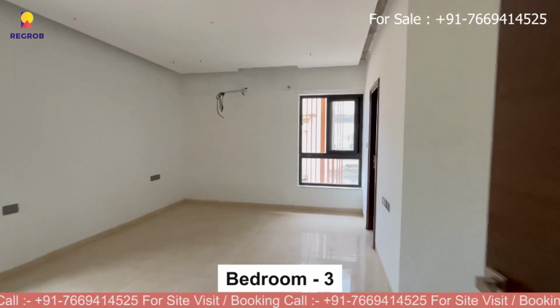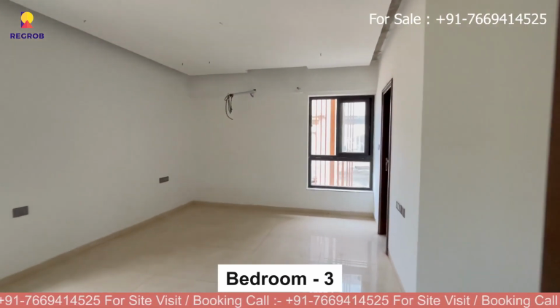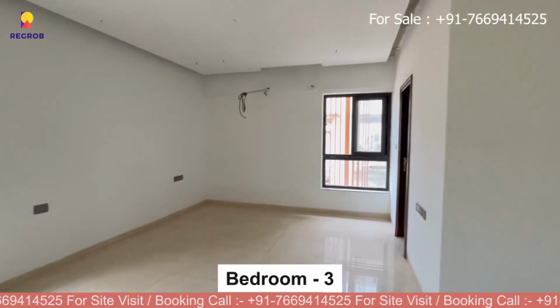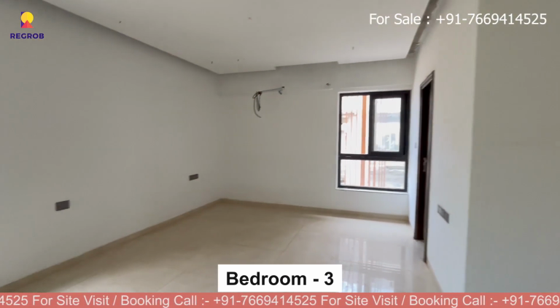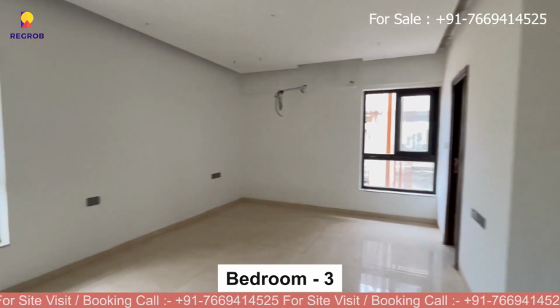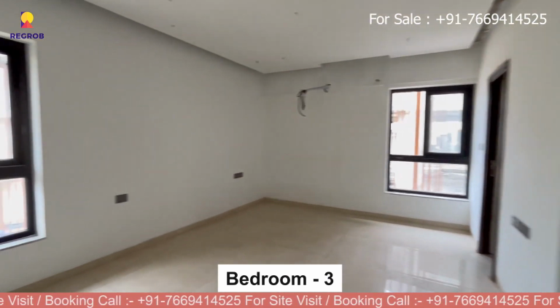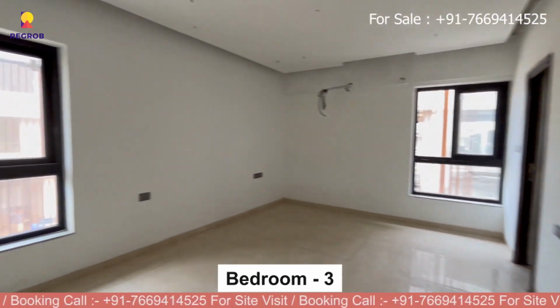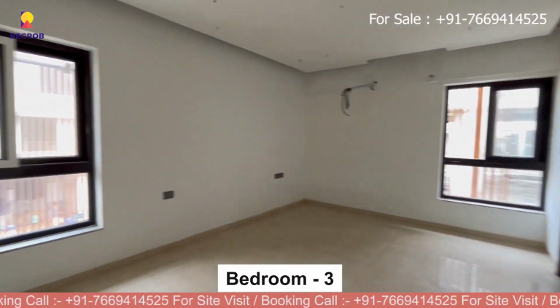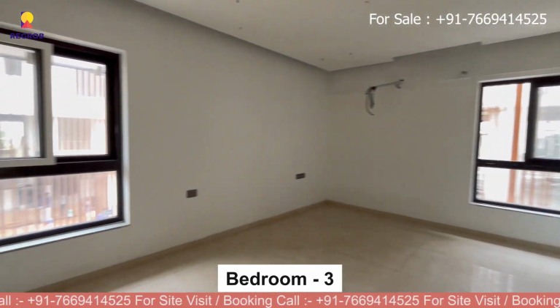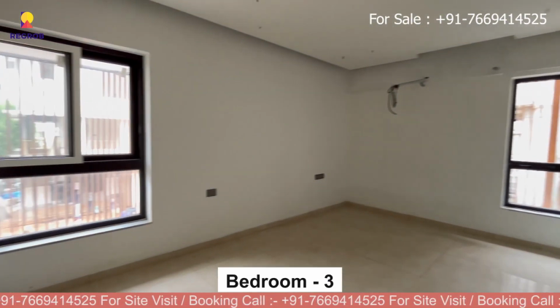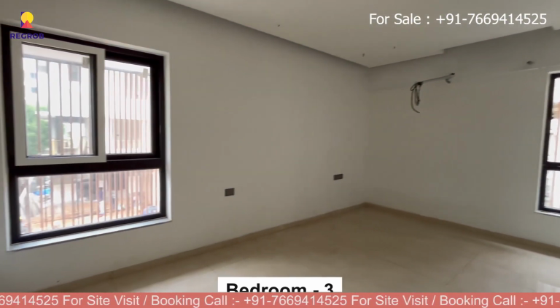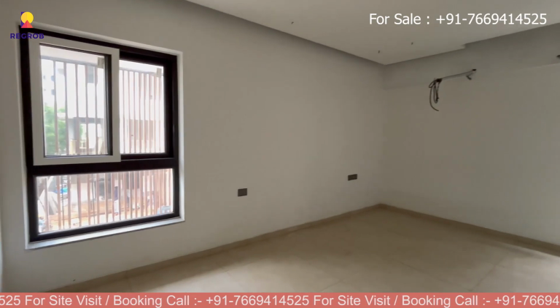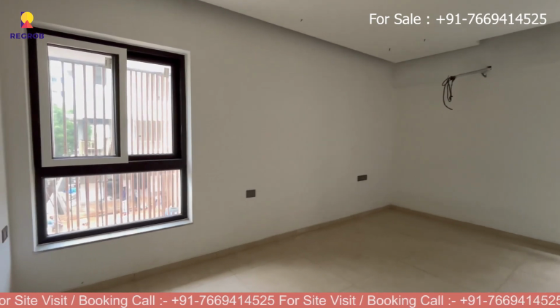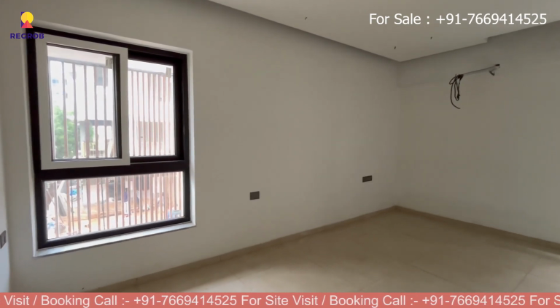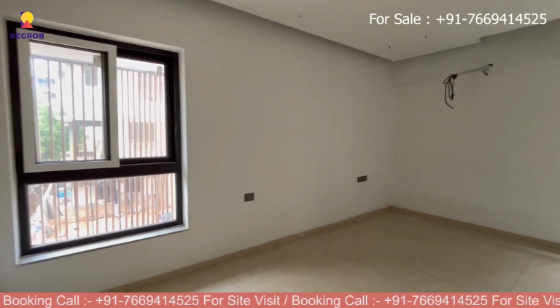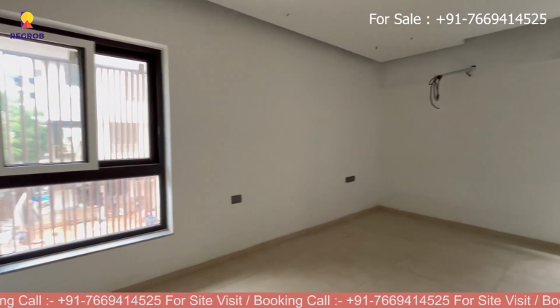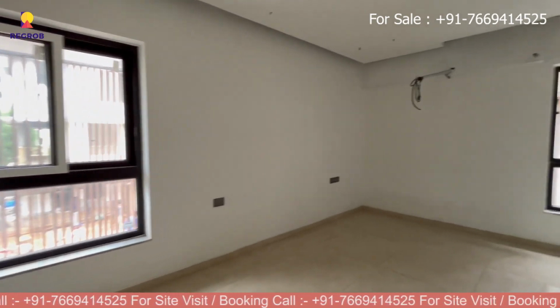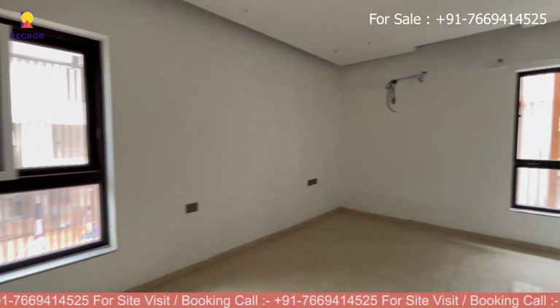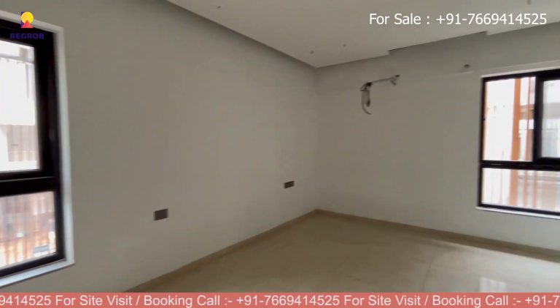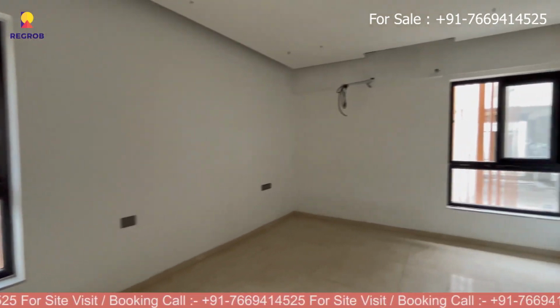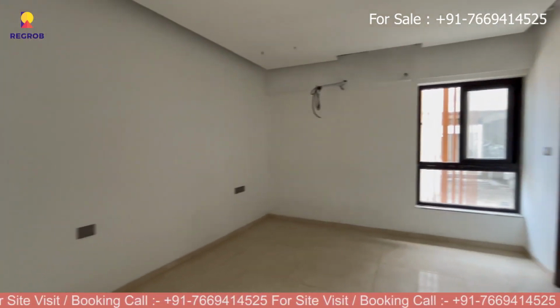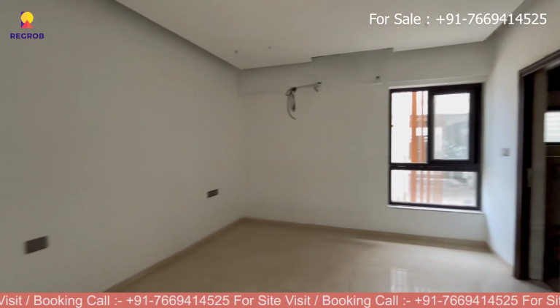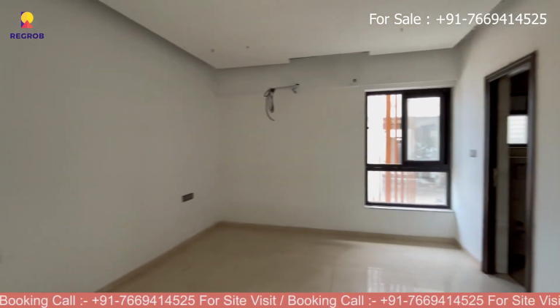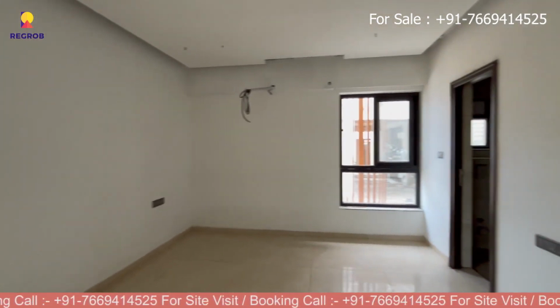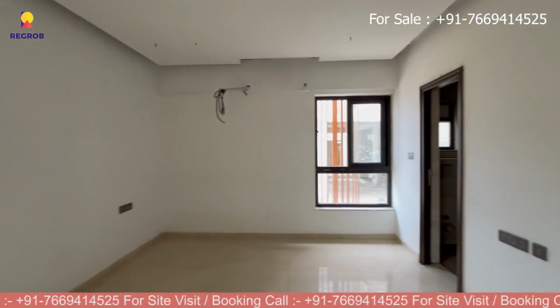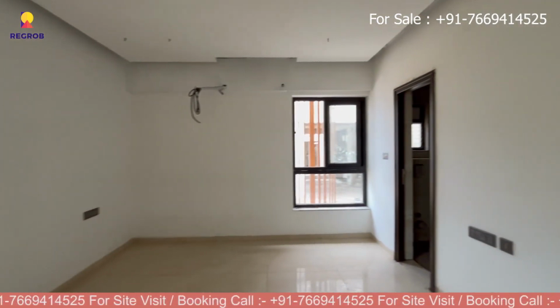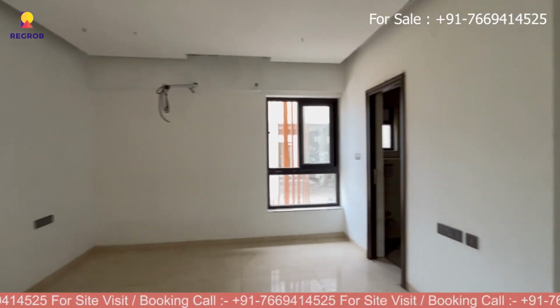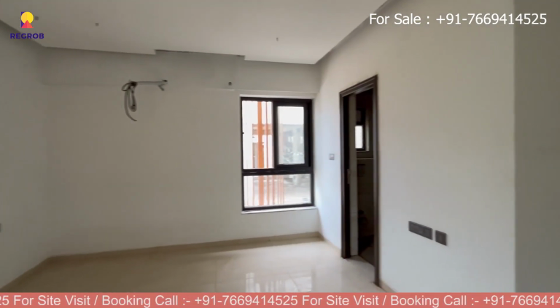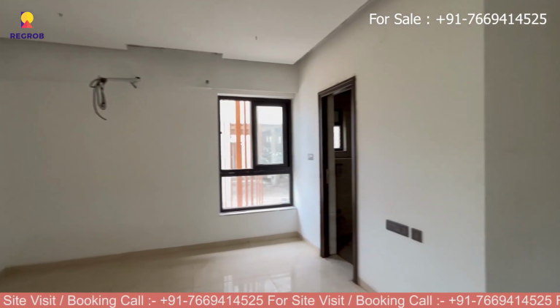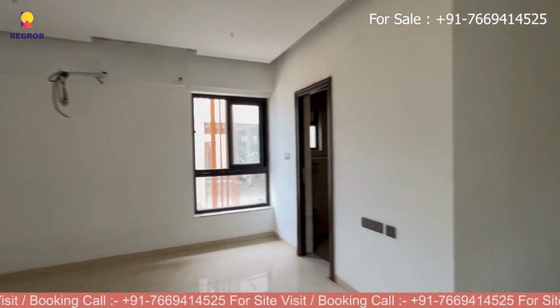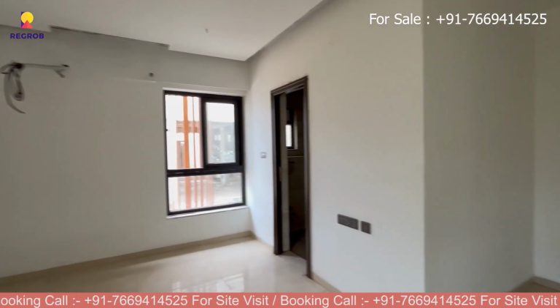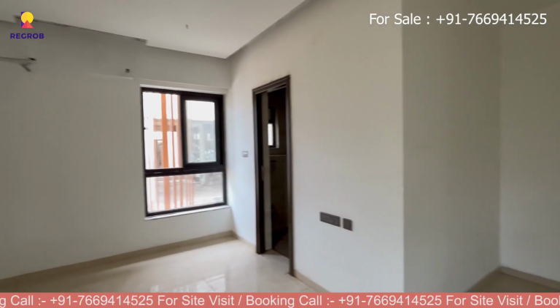Moving next, here is the third bedroom of this villa. It comes with an attached washroom.